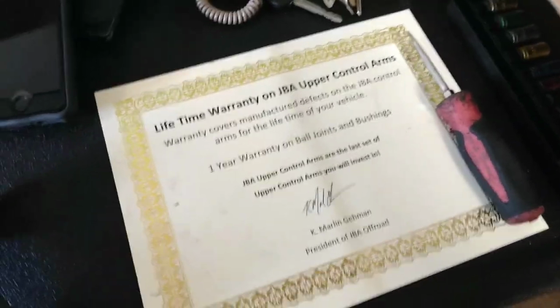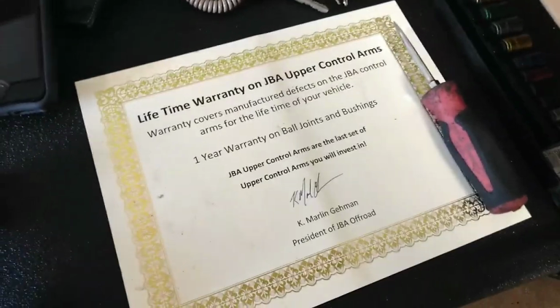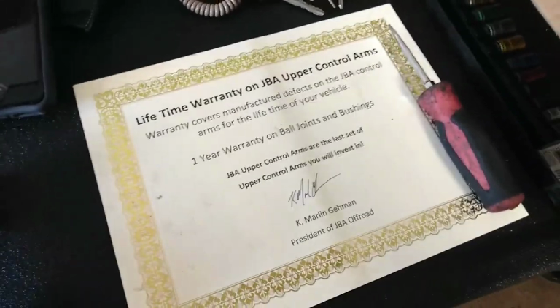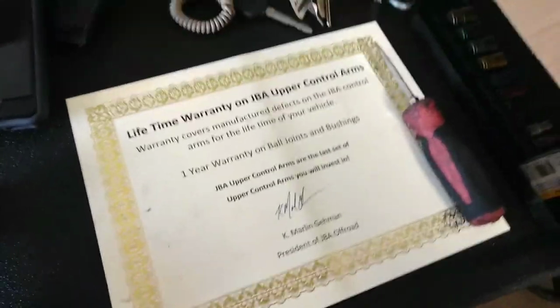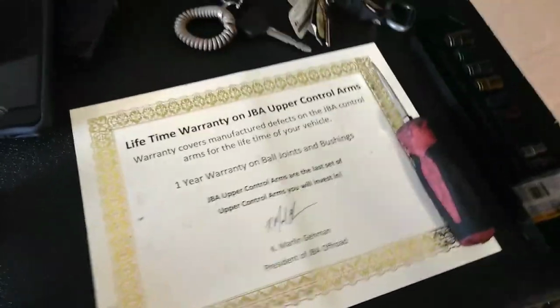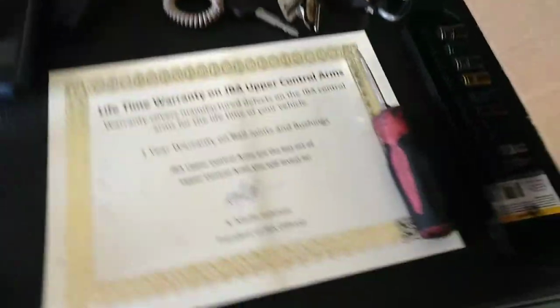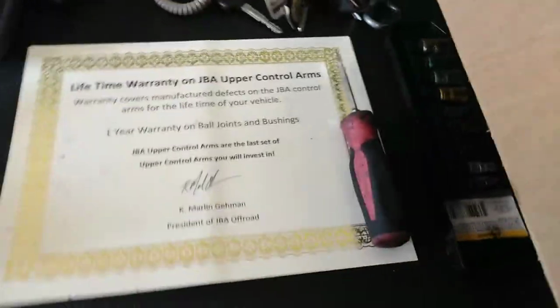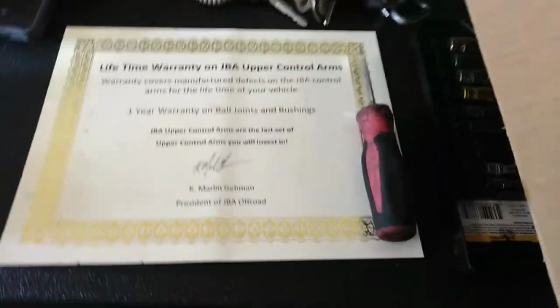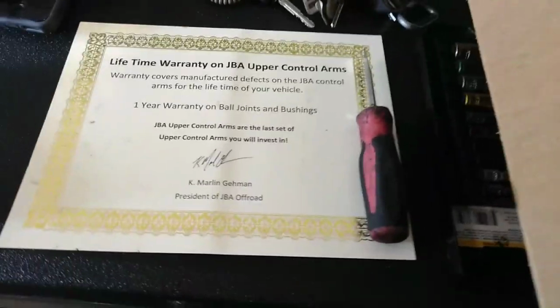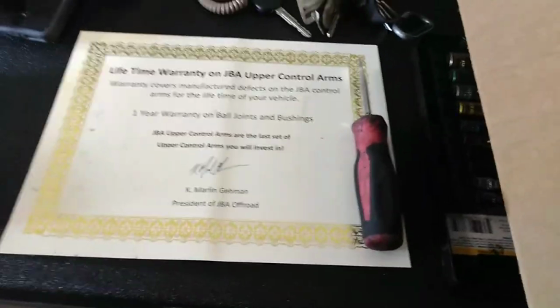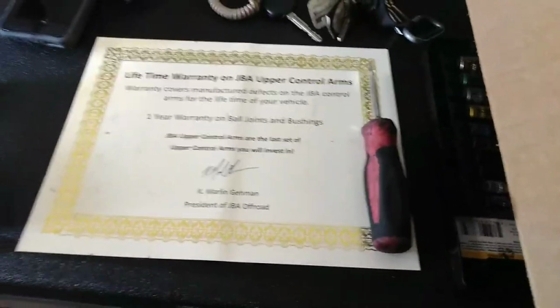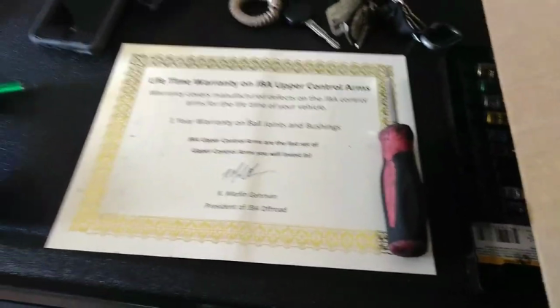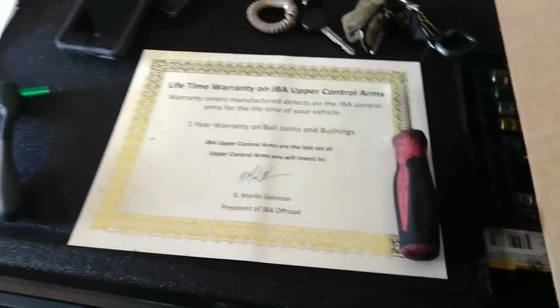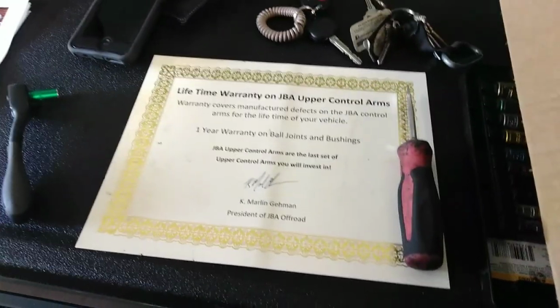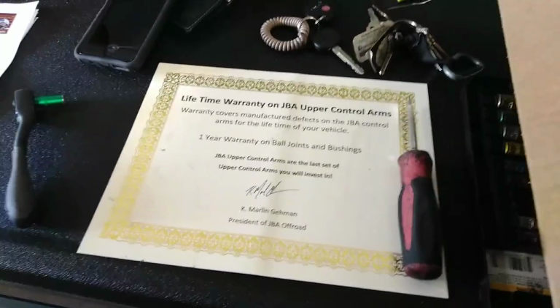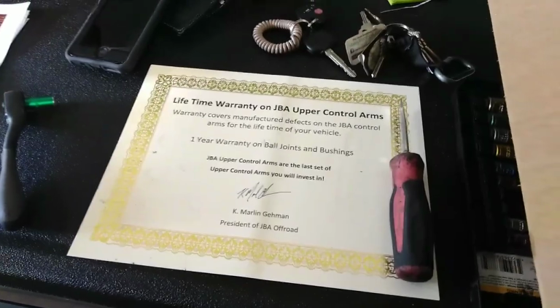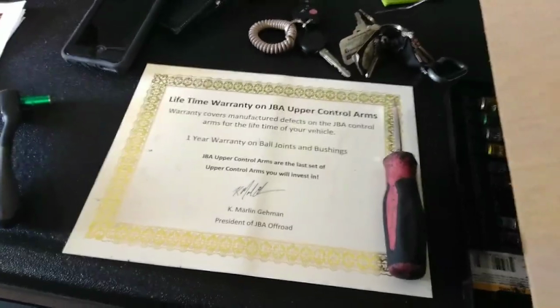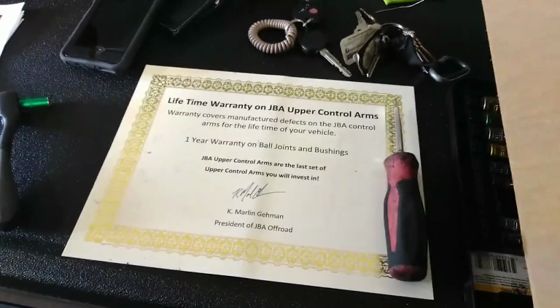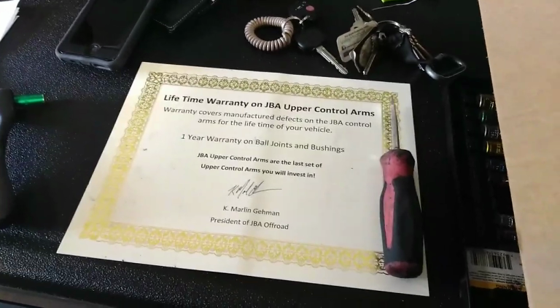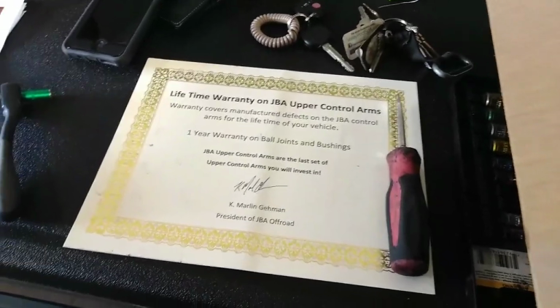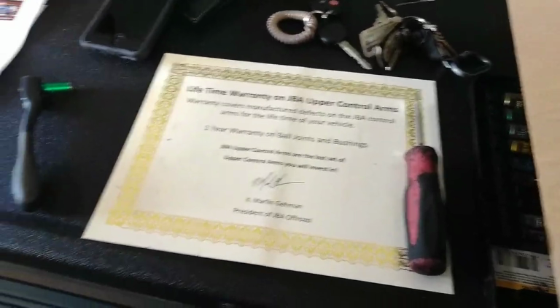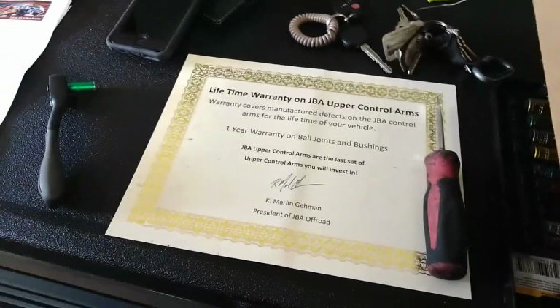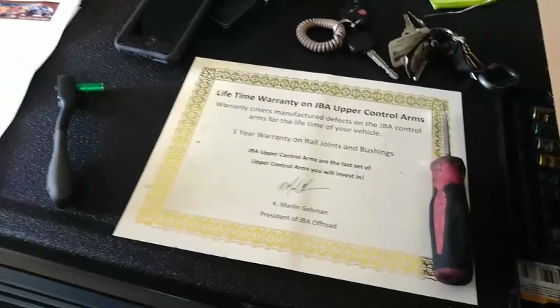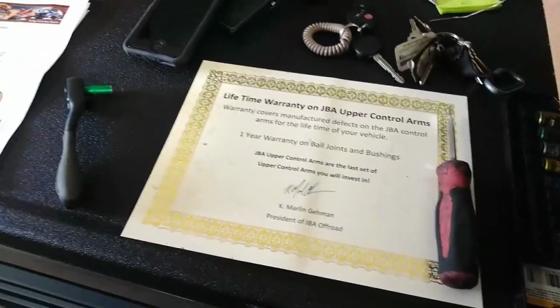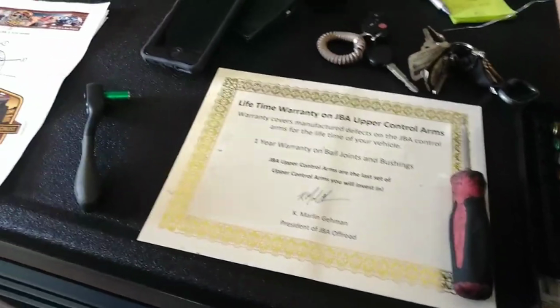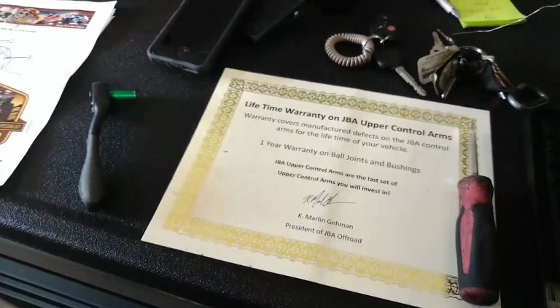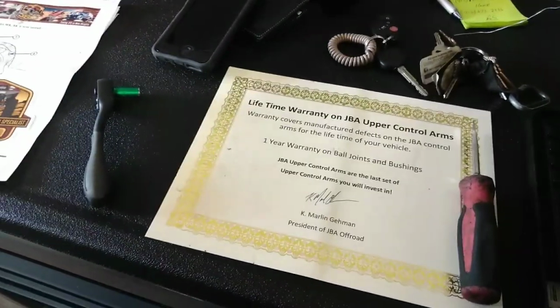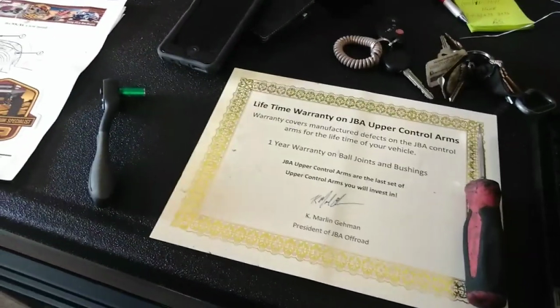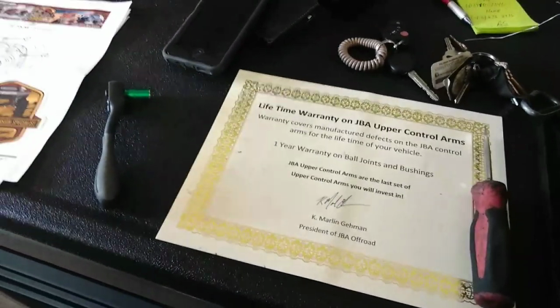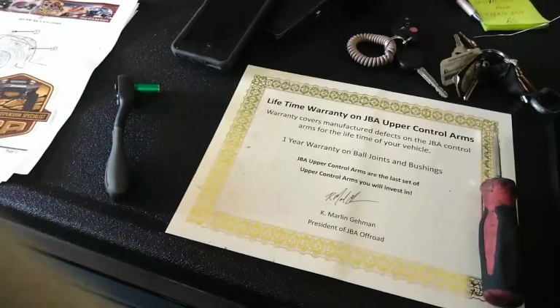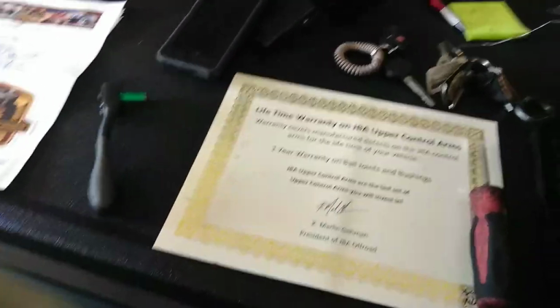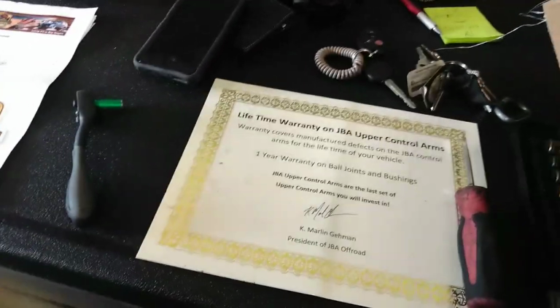Look at this warranty — I mean, this isn't on every box, so it's pretty cool. Hopefully making this video makes them want to sponsor me or something like that, but probably not.